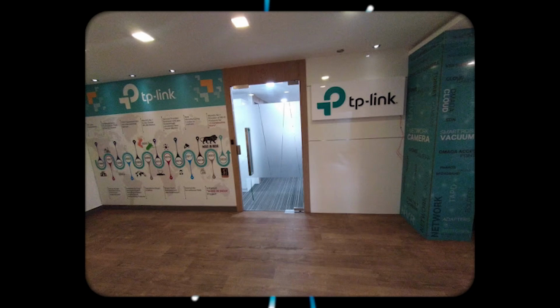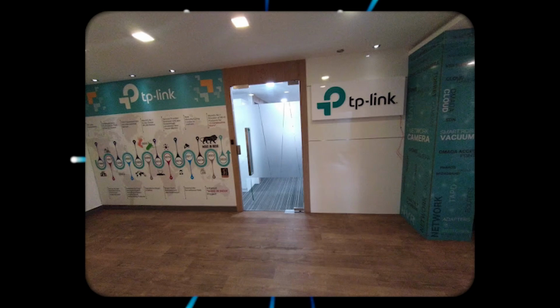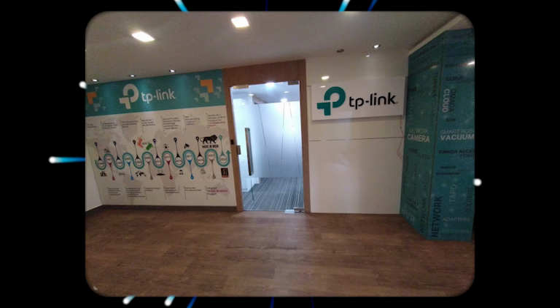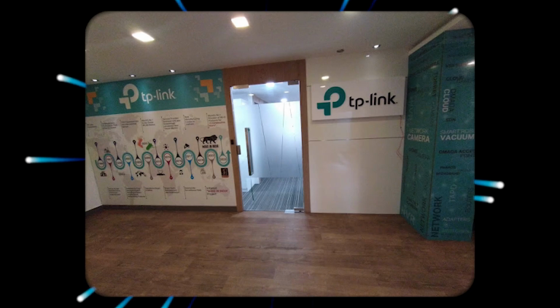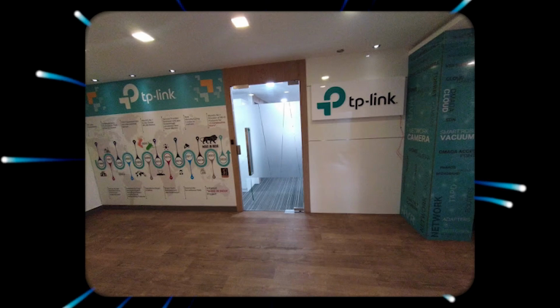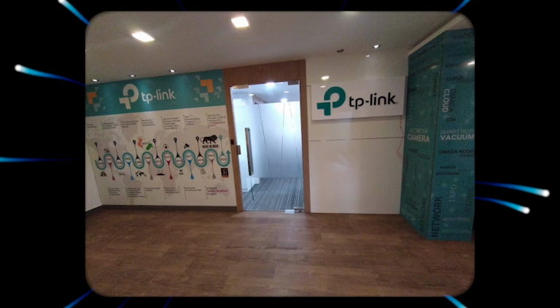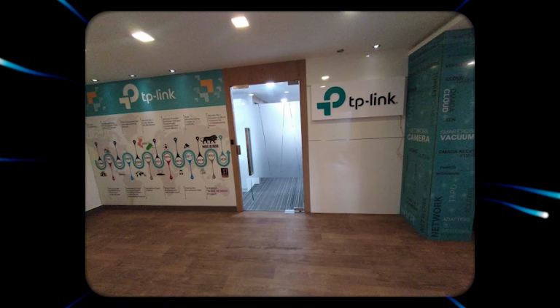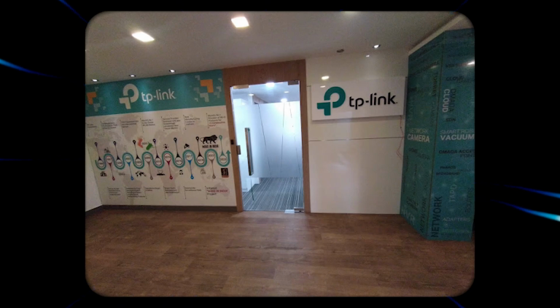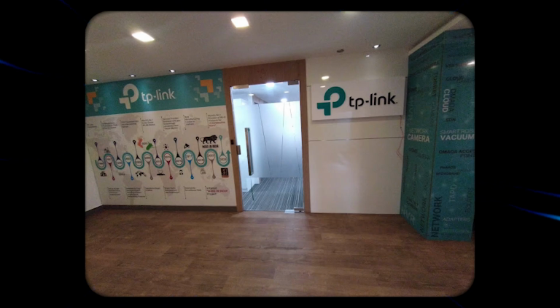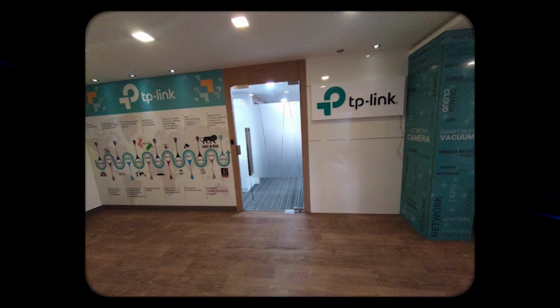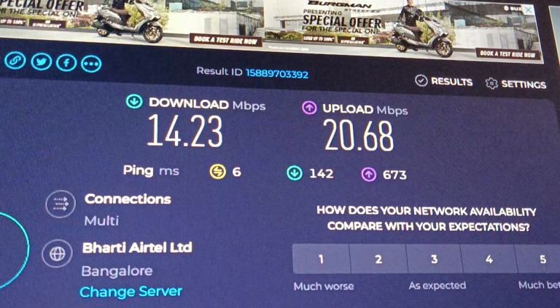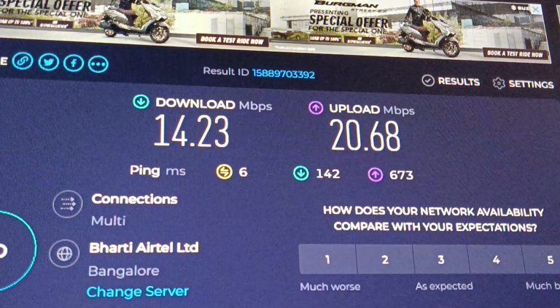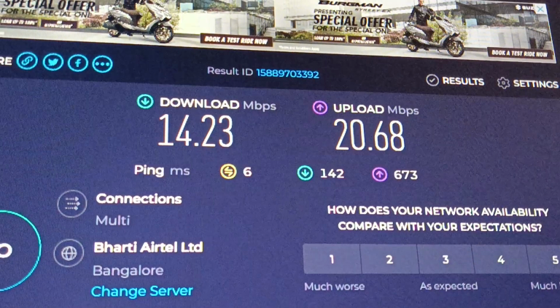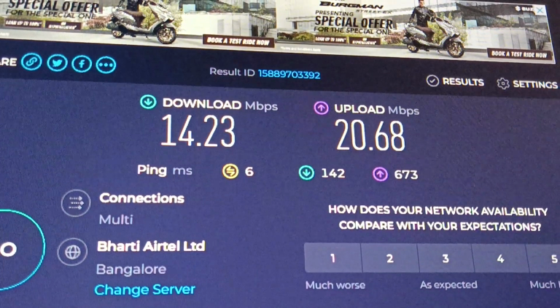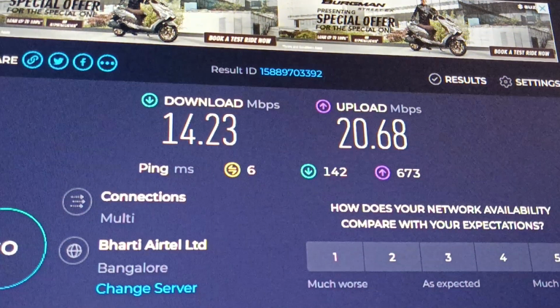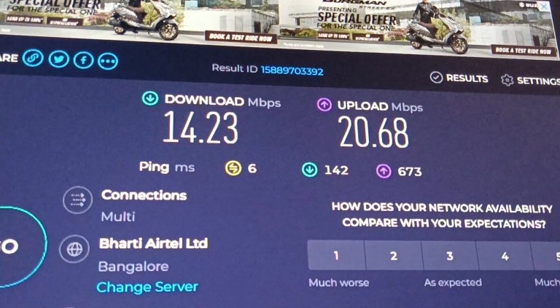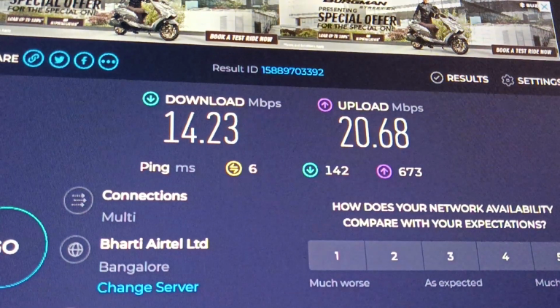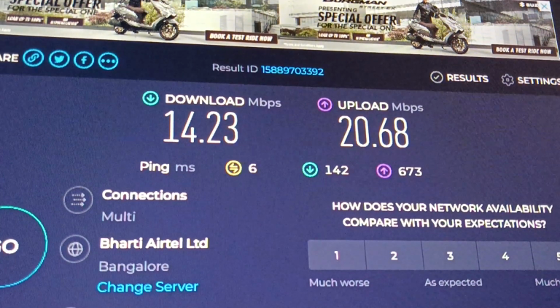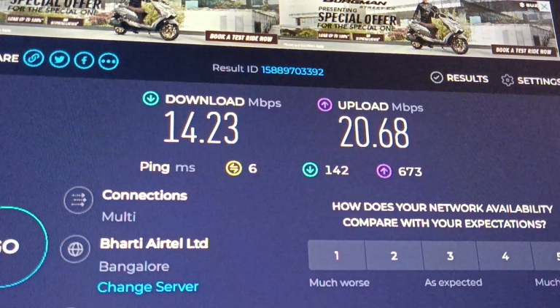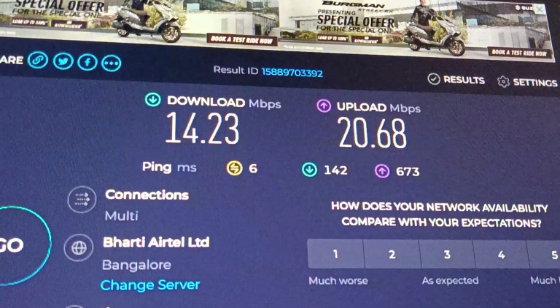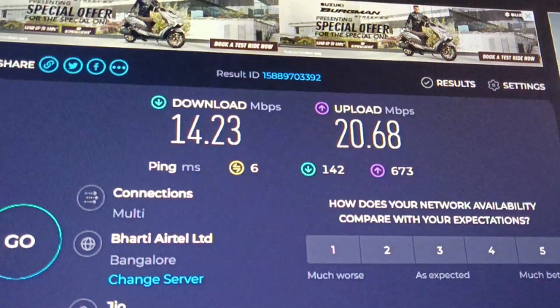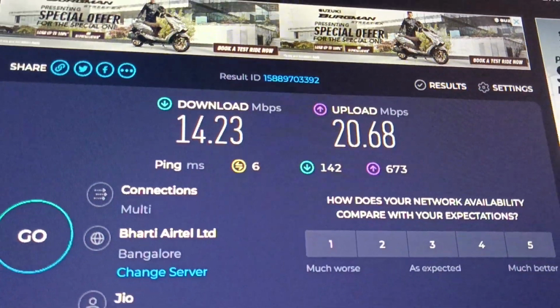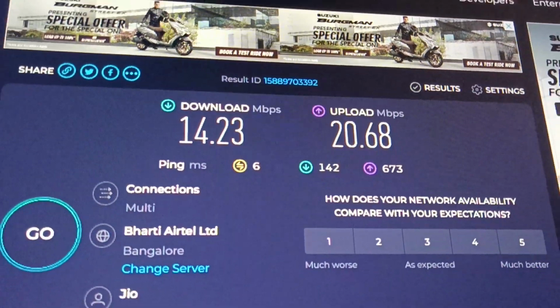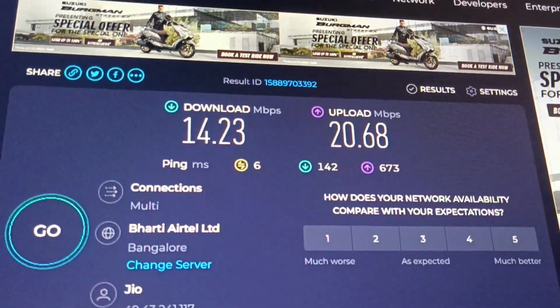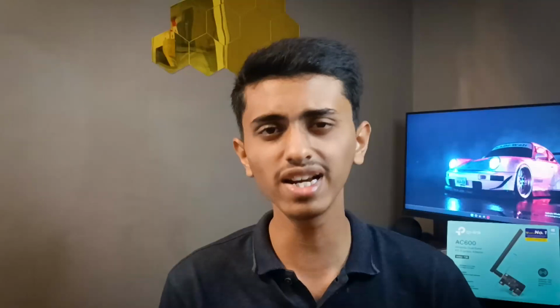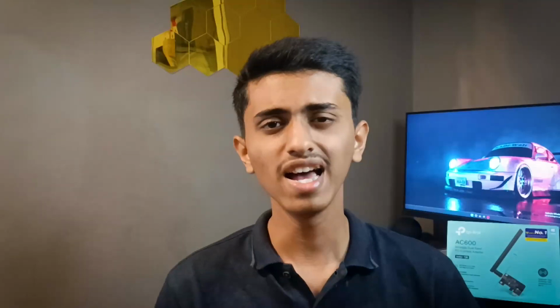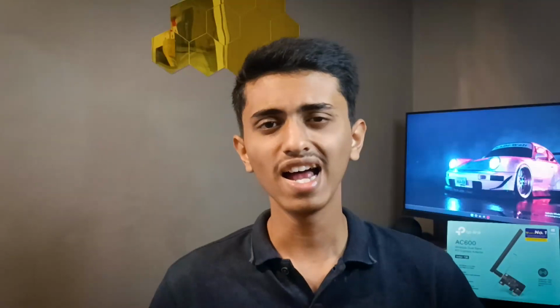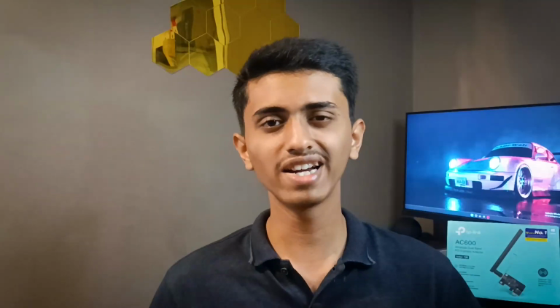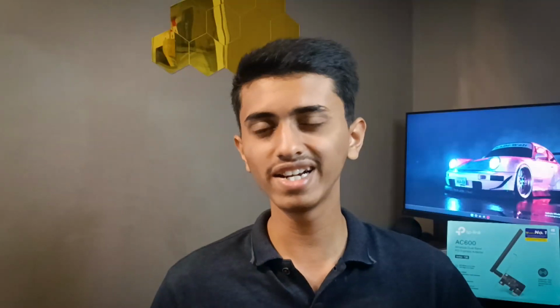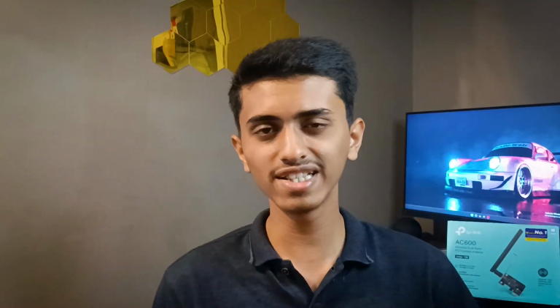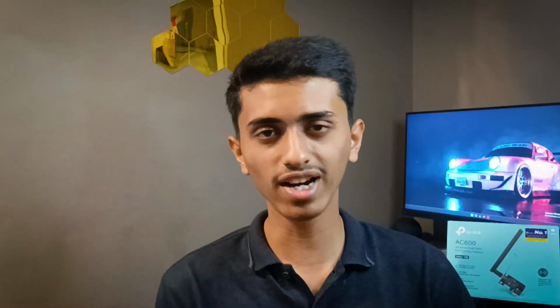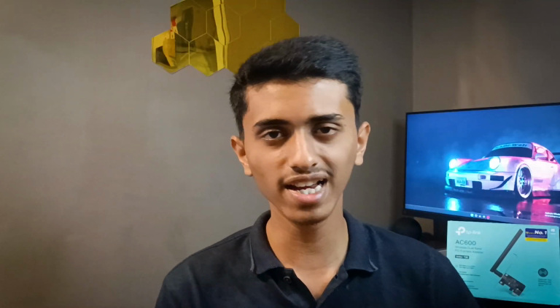I'm getting the full 30 Mbps internet speed and it is working great.